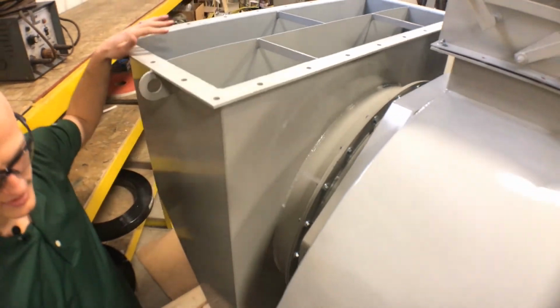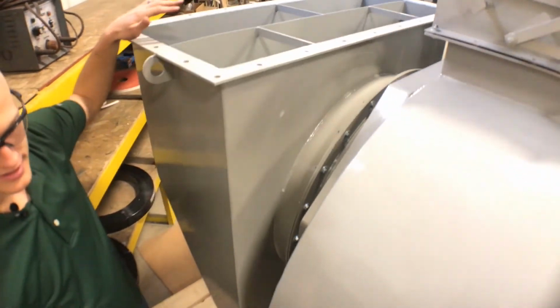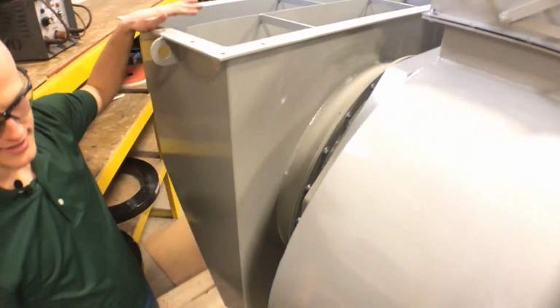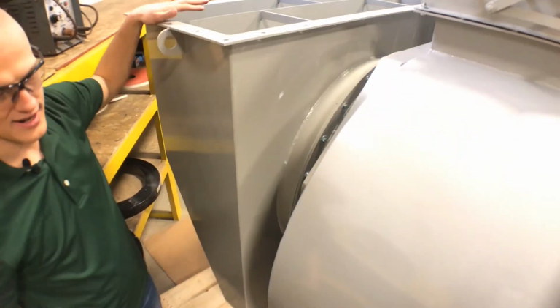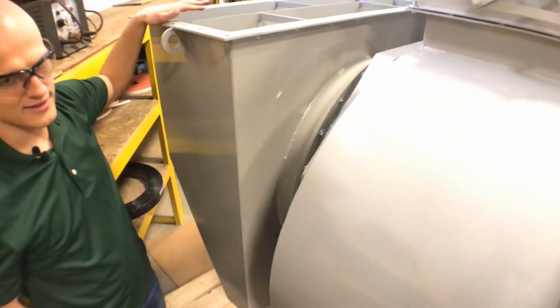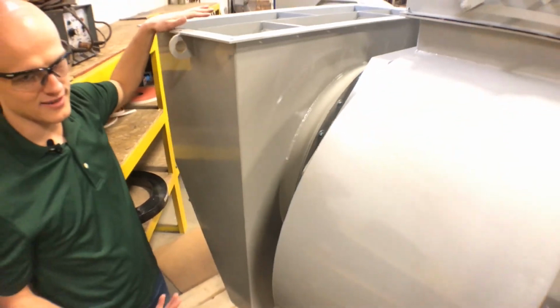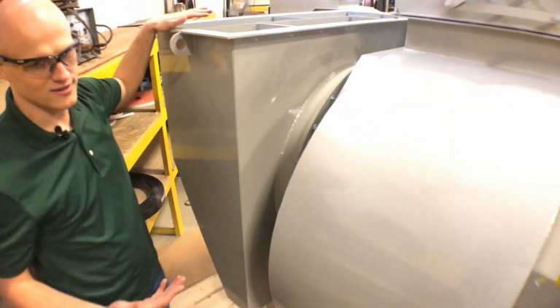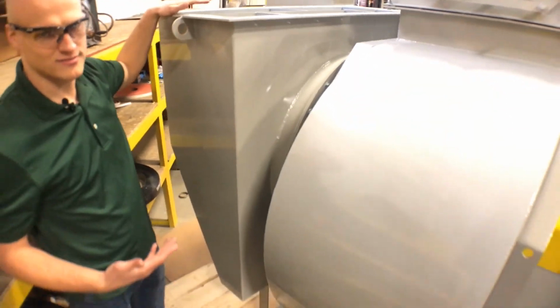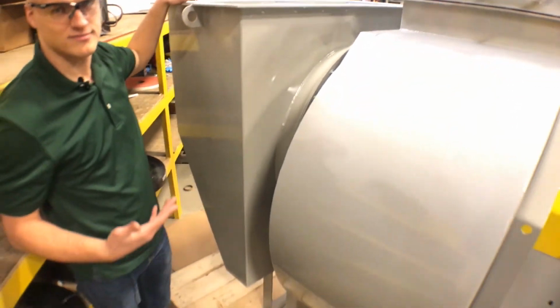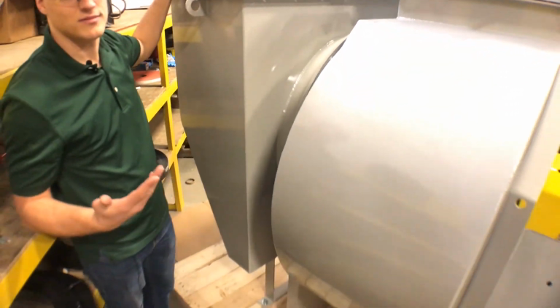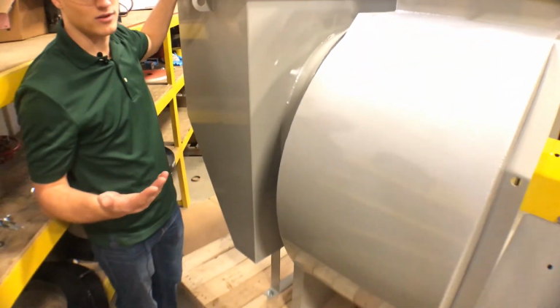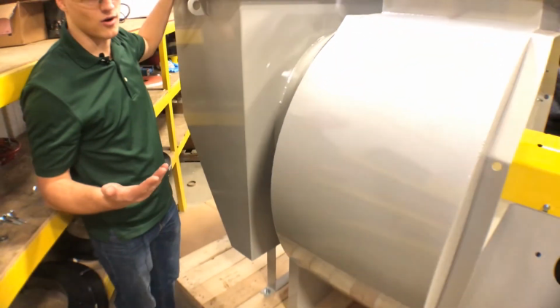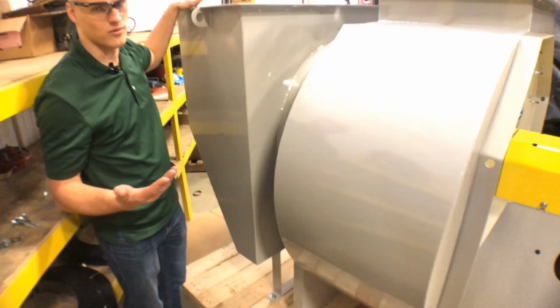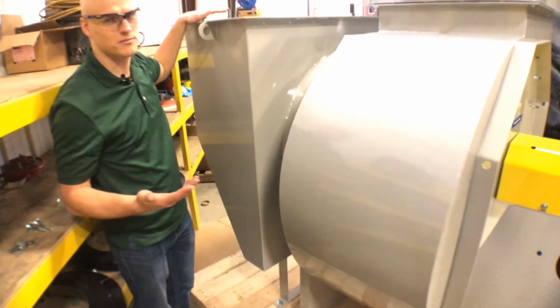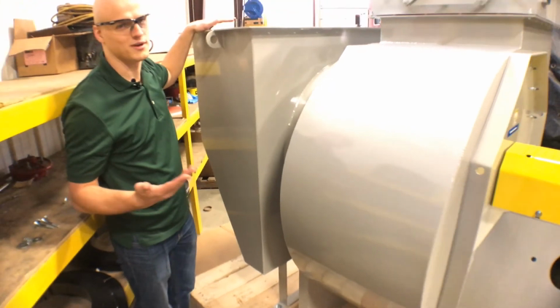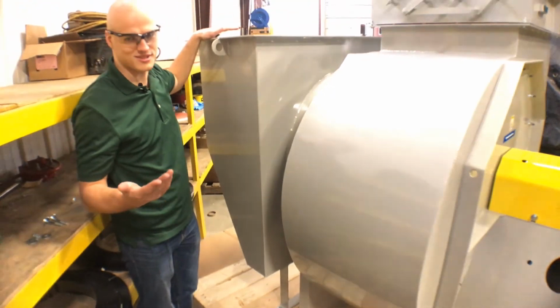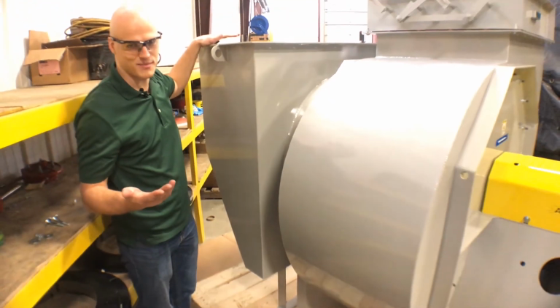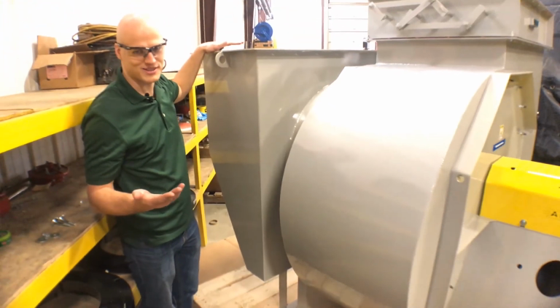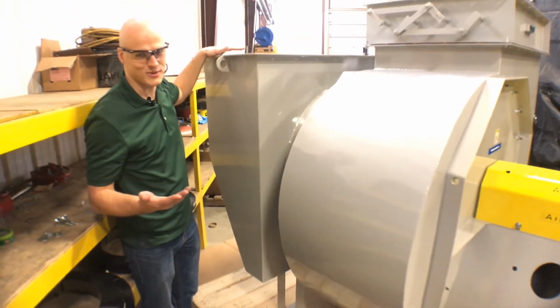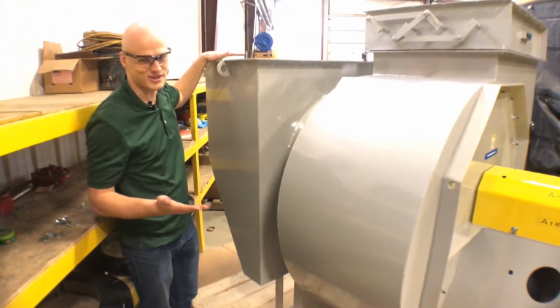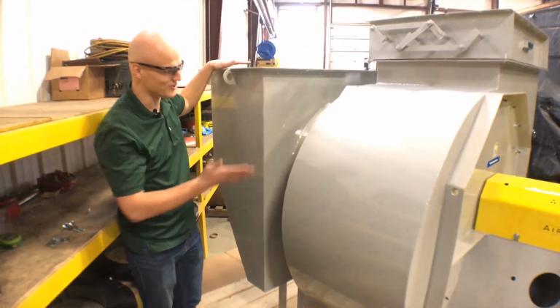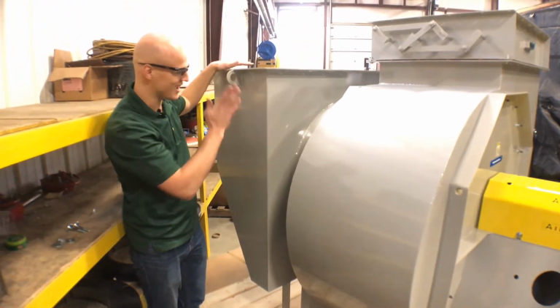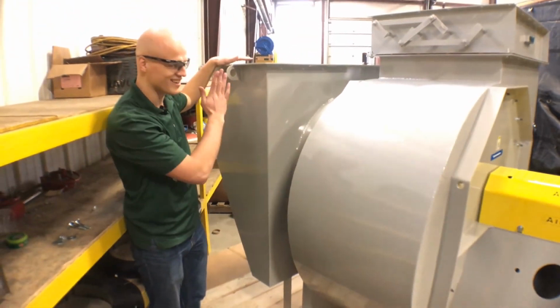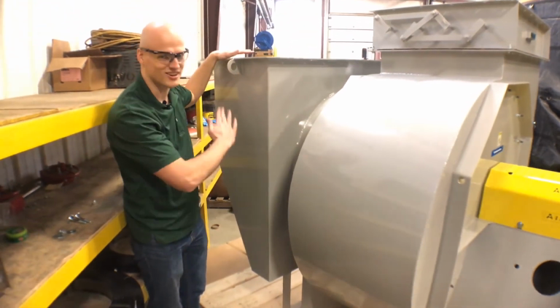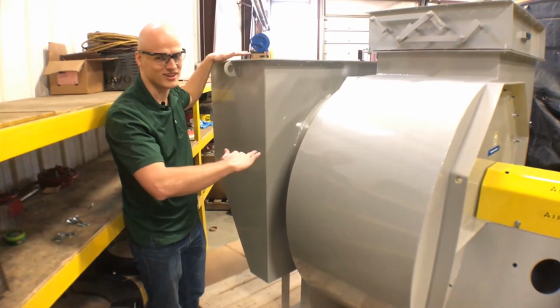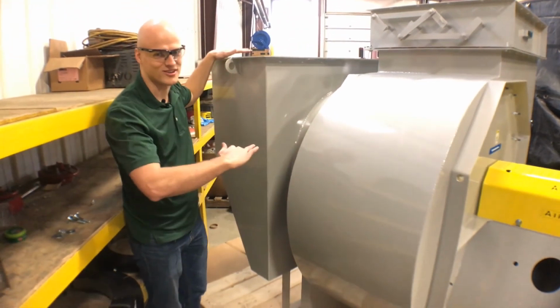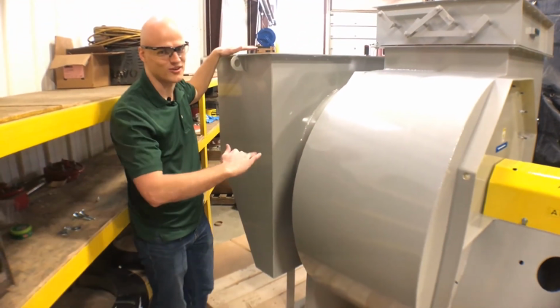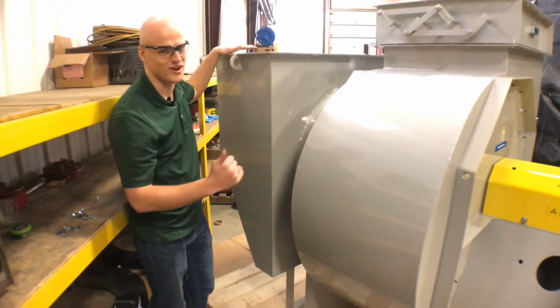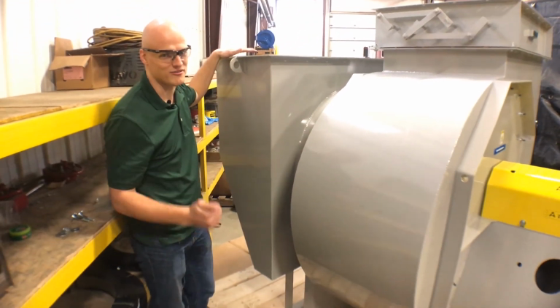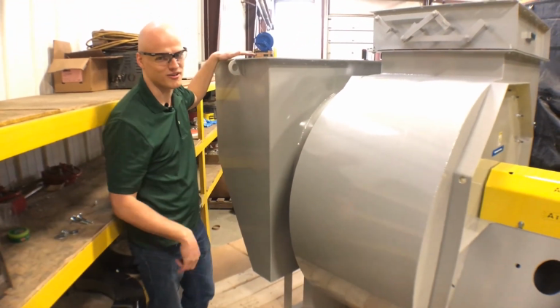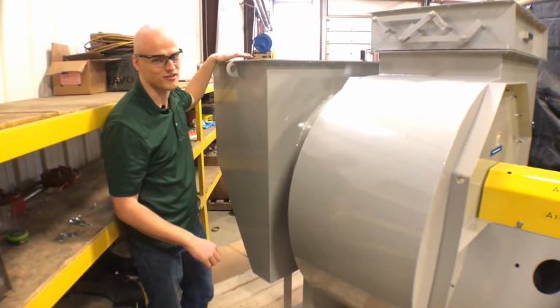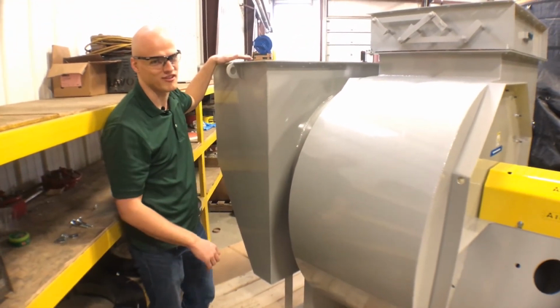Is it ideal? No. But it's the best way to do a 90-degree turn right in front of your fan.